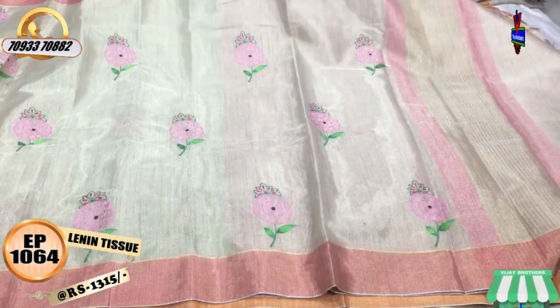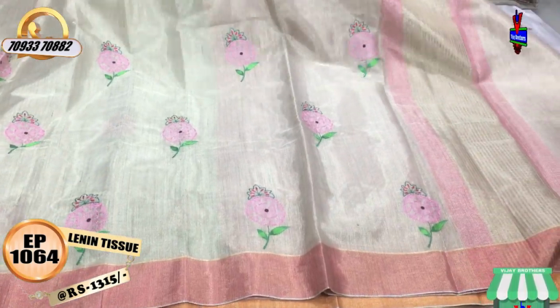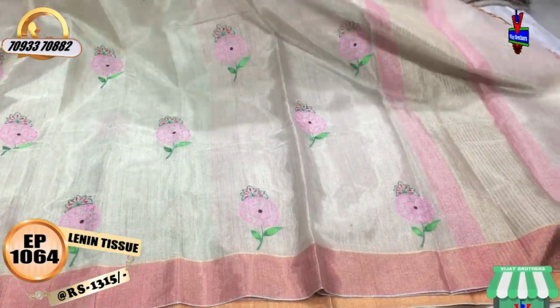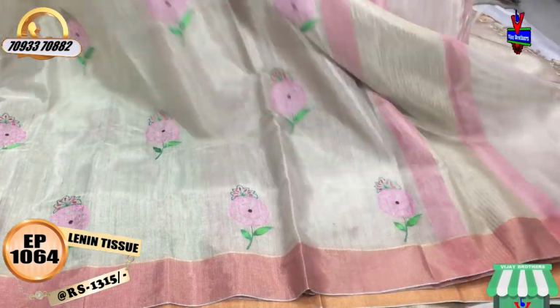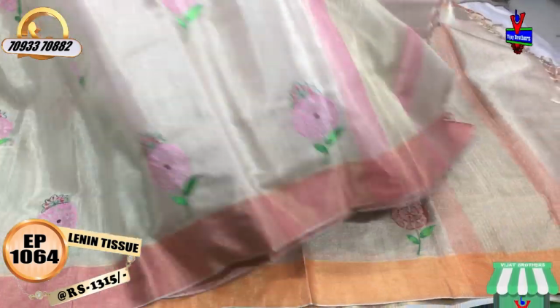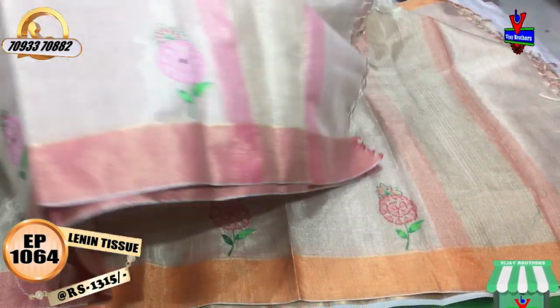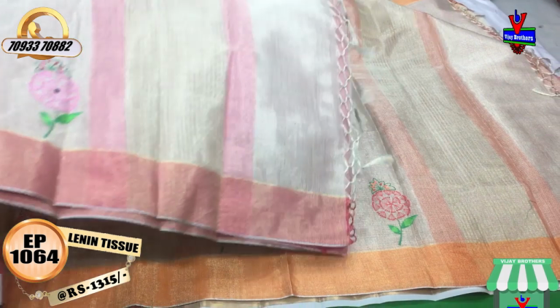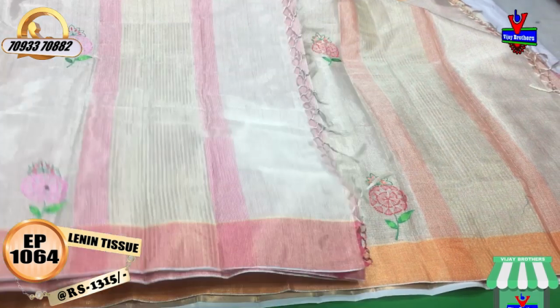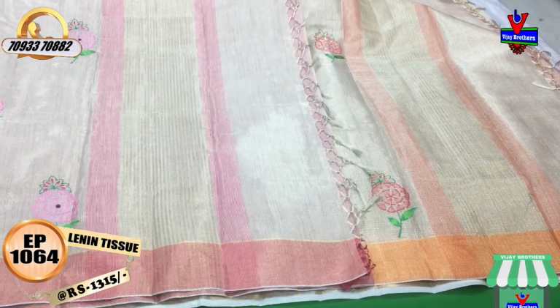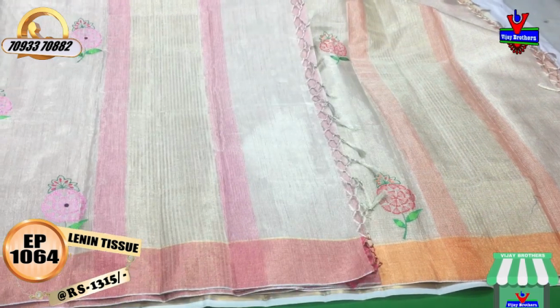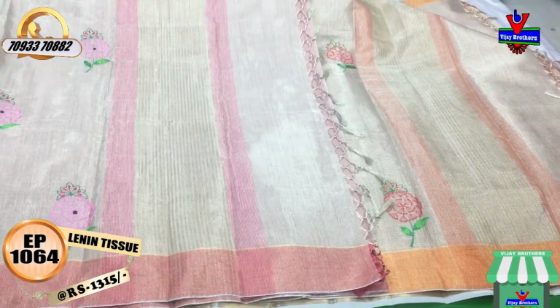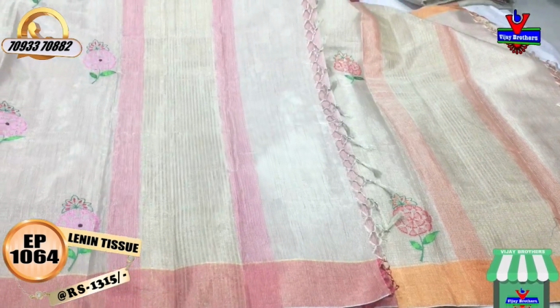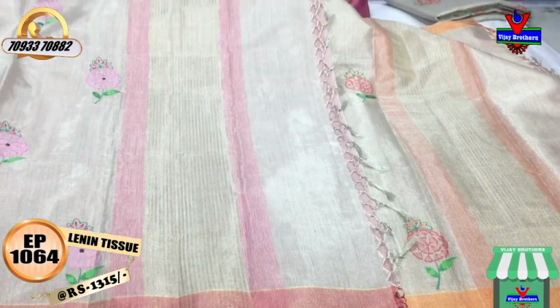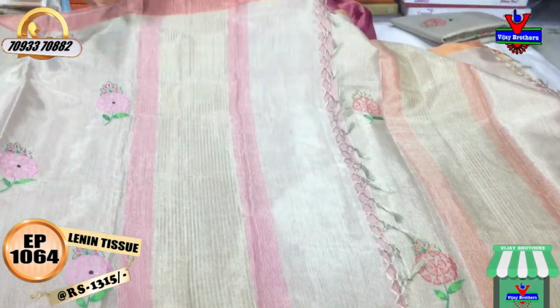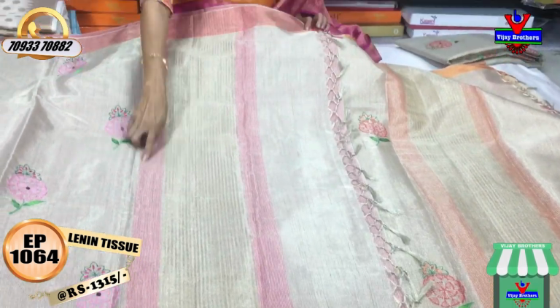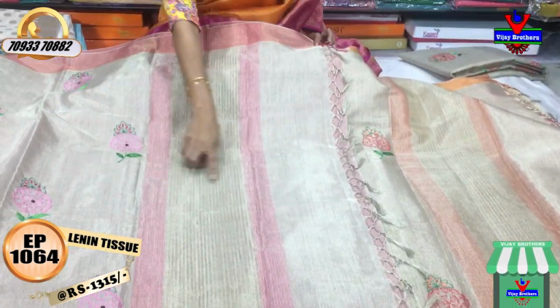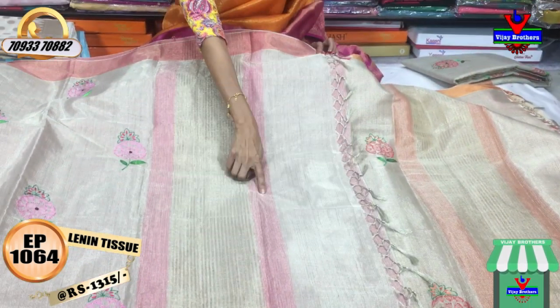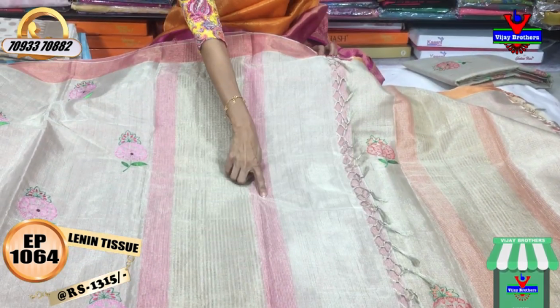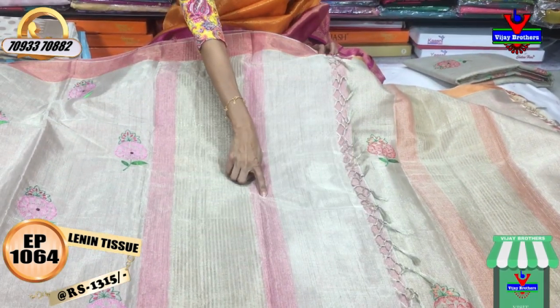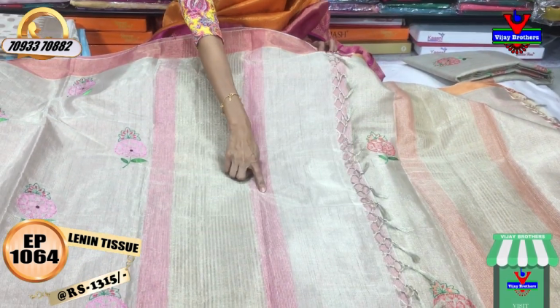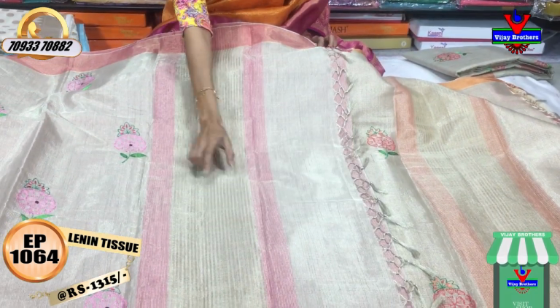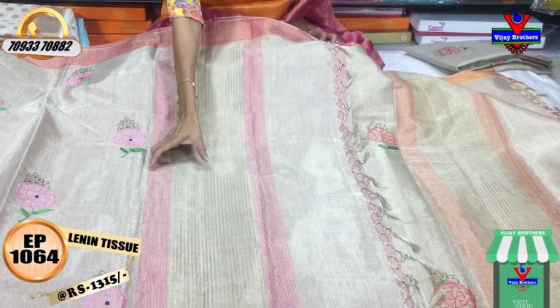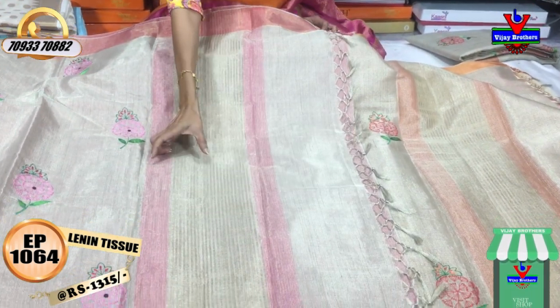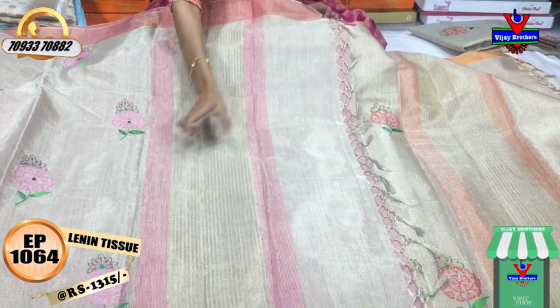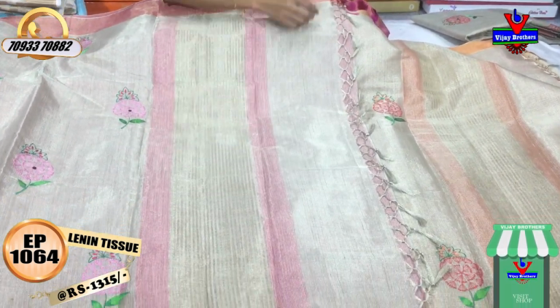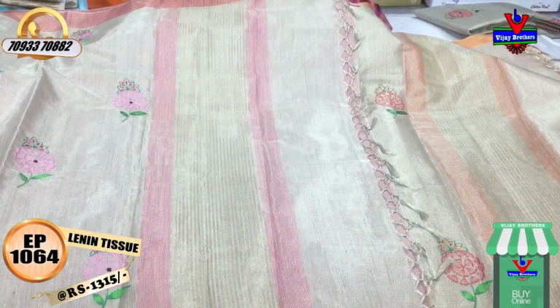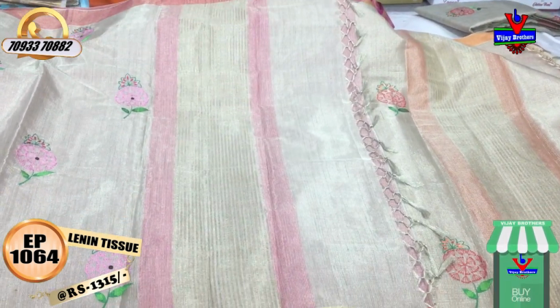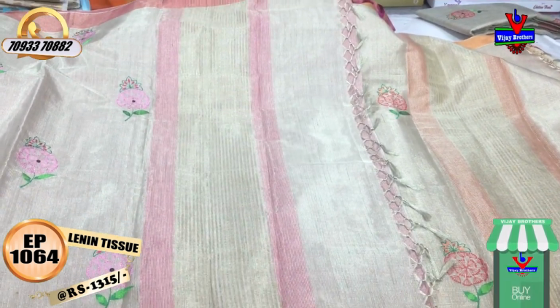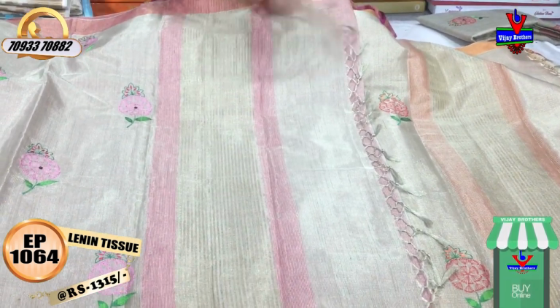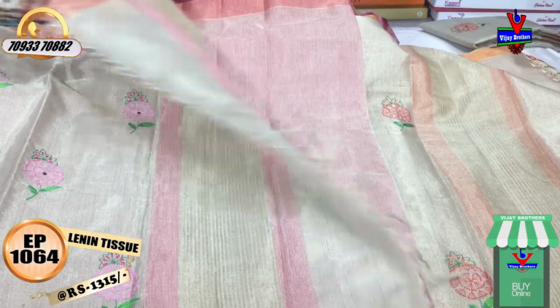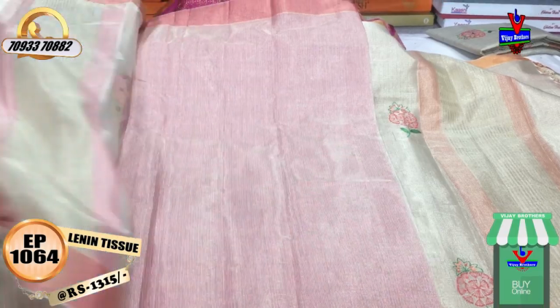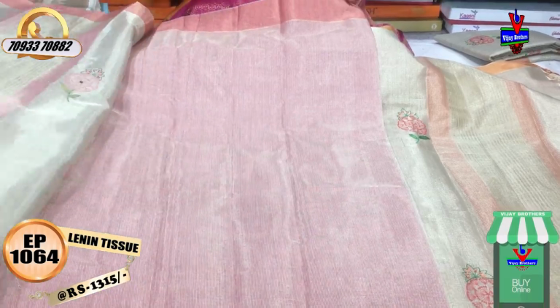We have pink color lines on the two sides edges, and we have the blouse included.